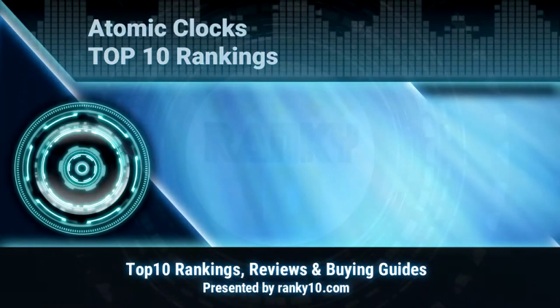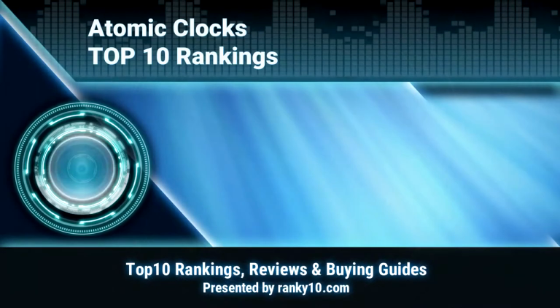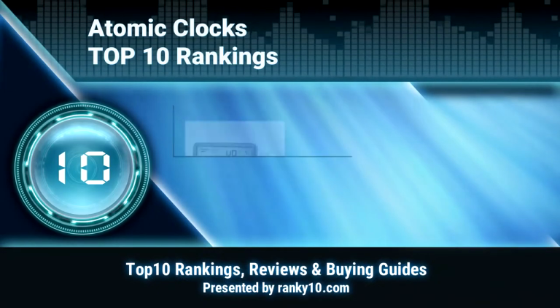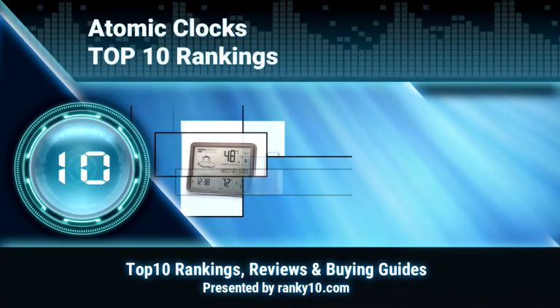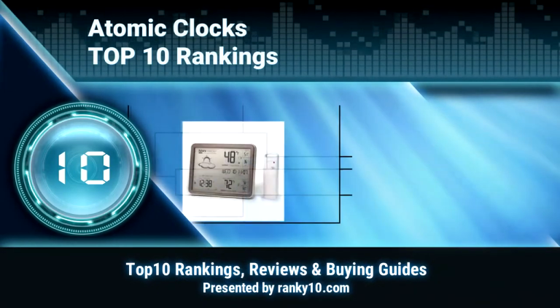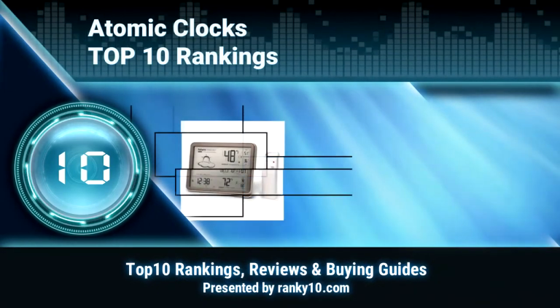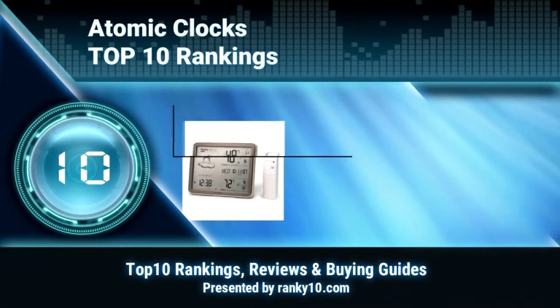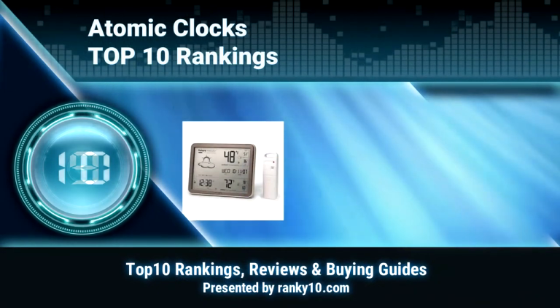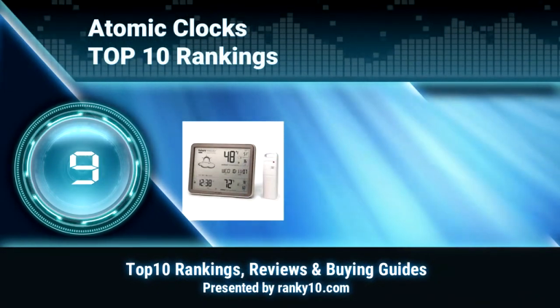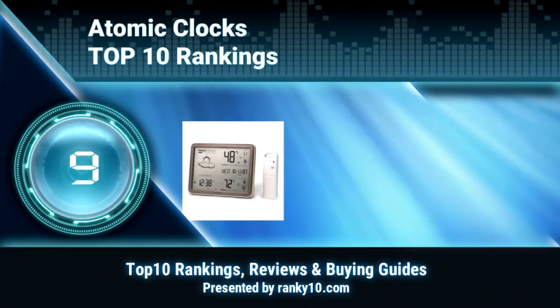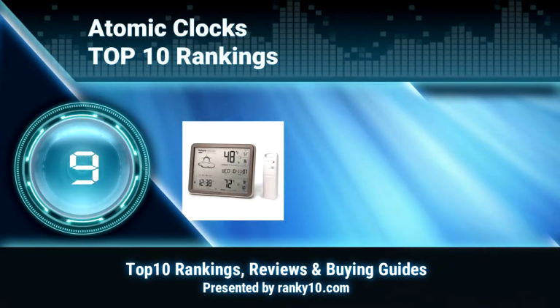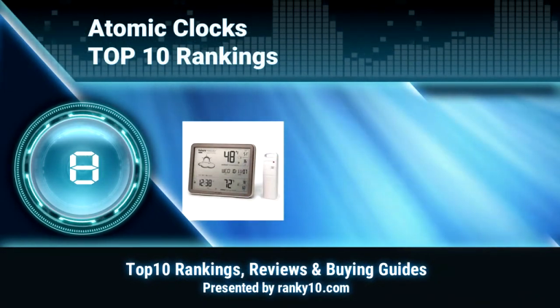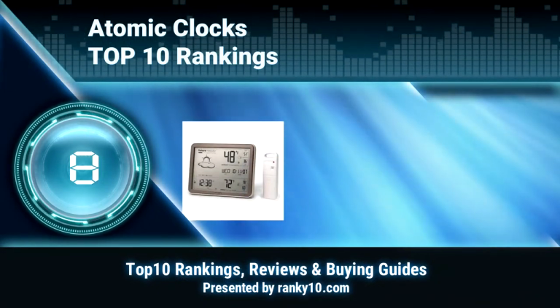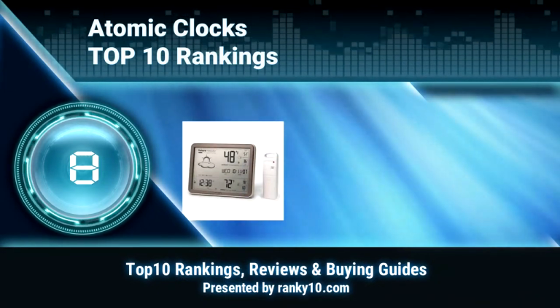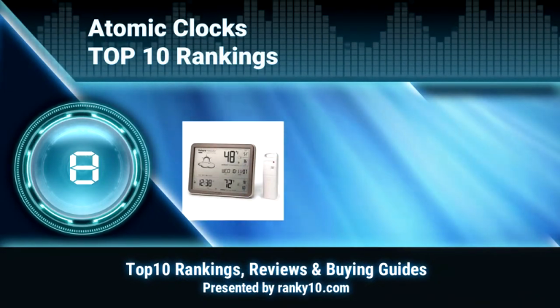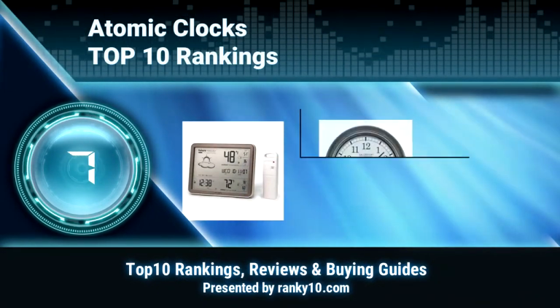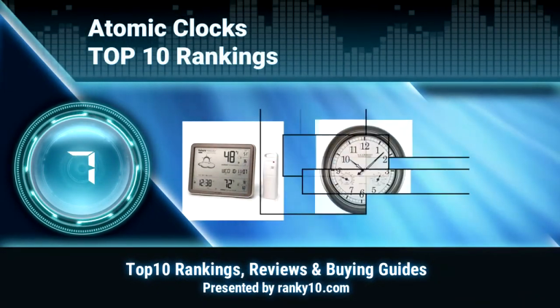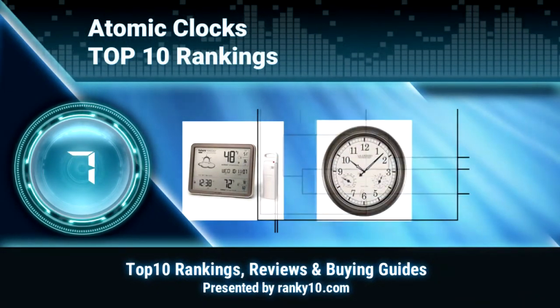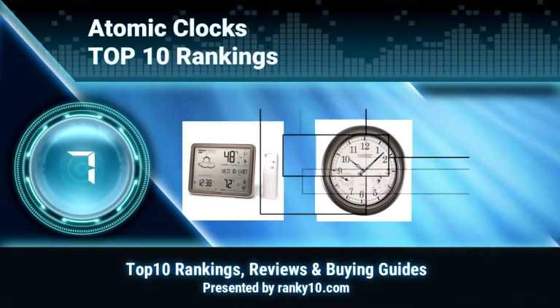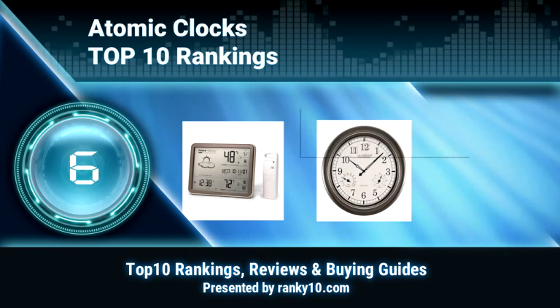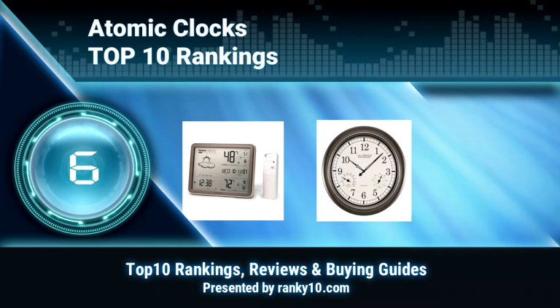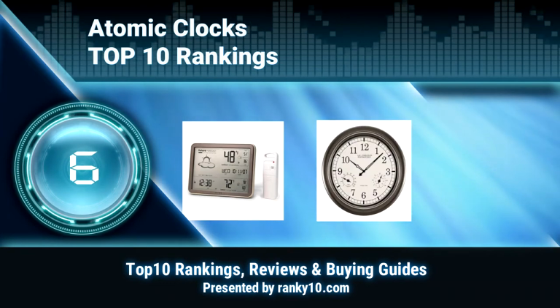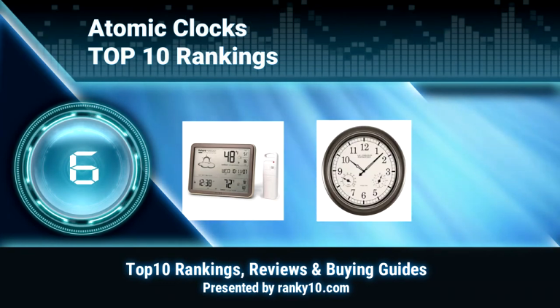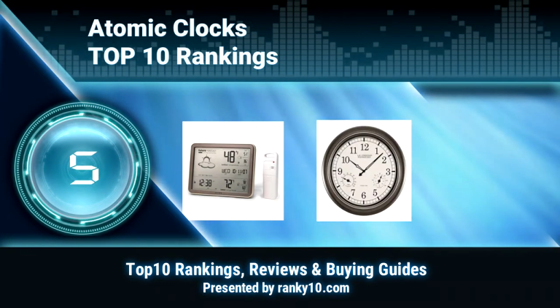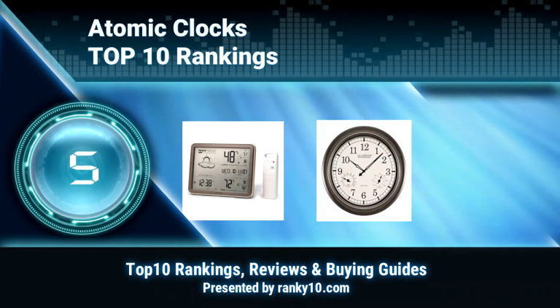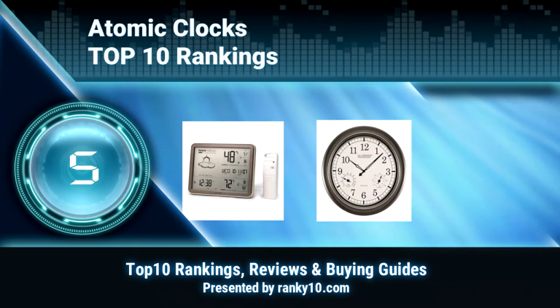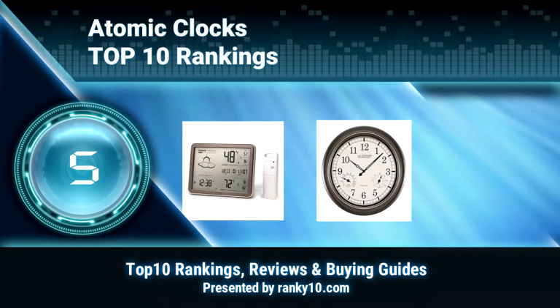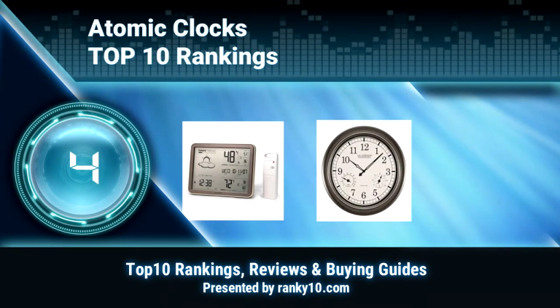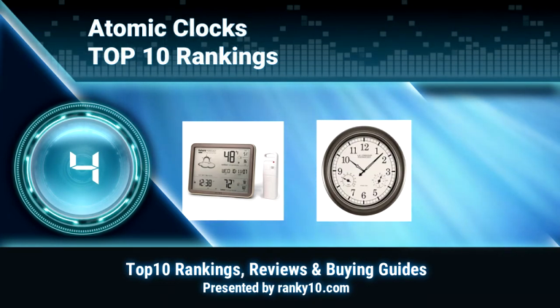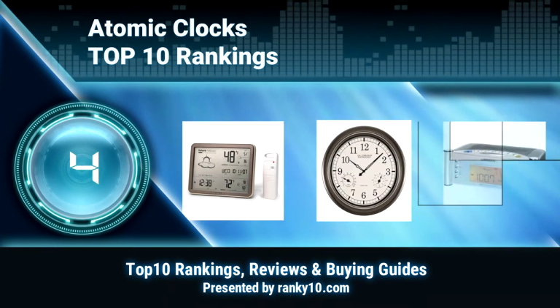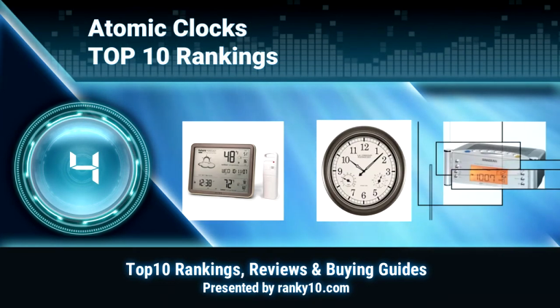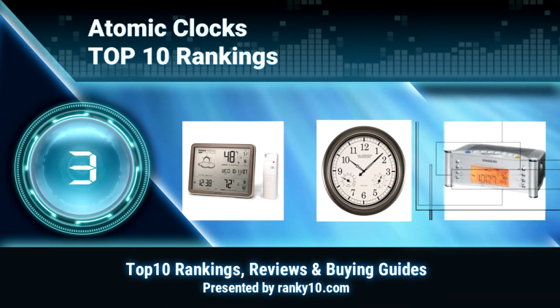Welcome to Ranky 10 Video Rankings. We announce the top 10 rankings of atomic clocks. Let's get started.